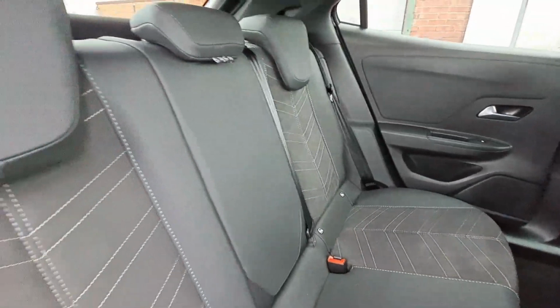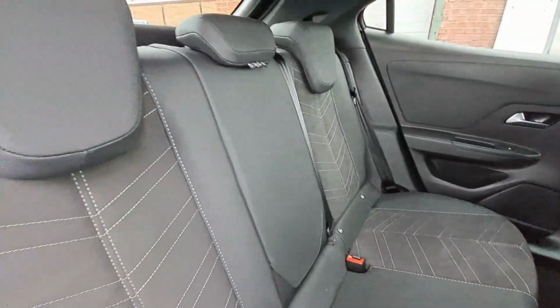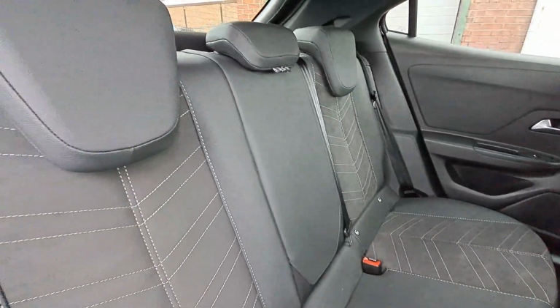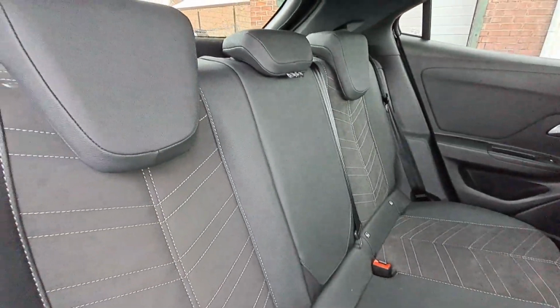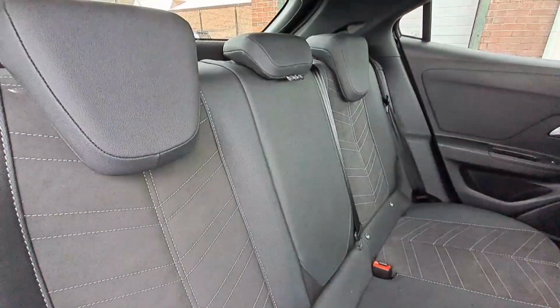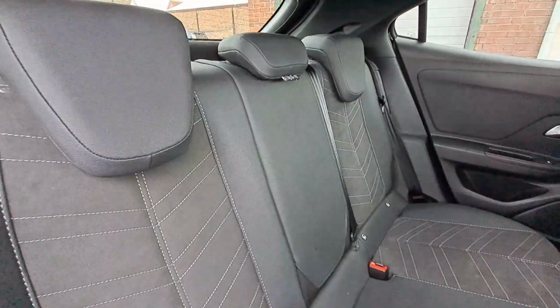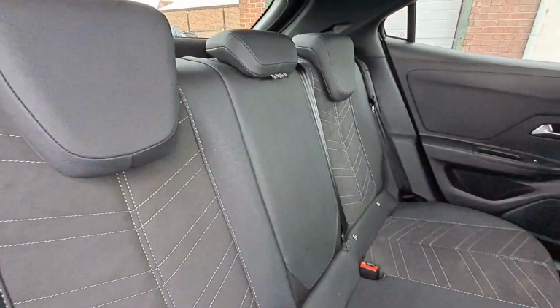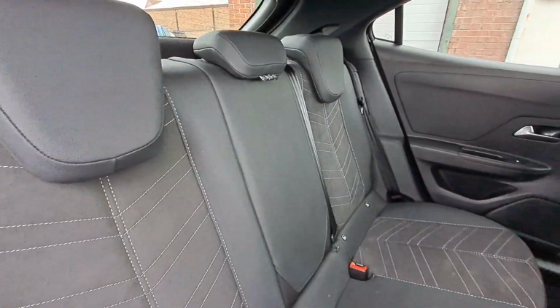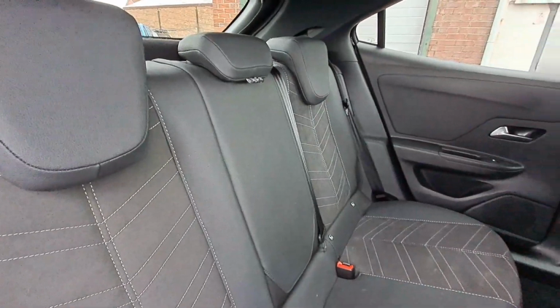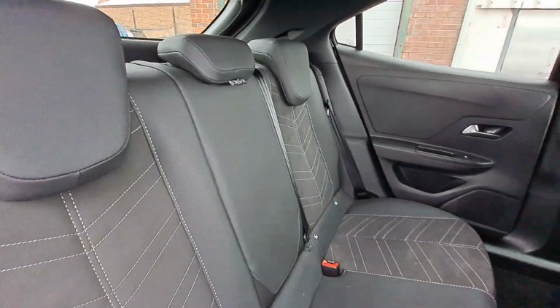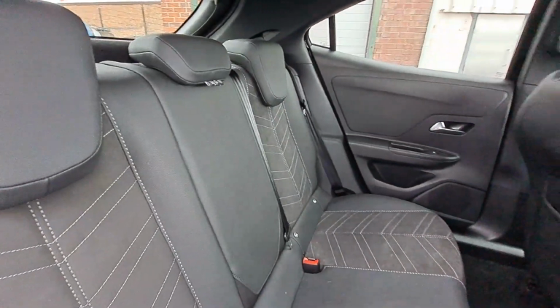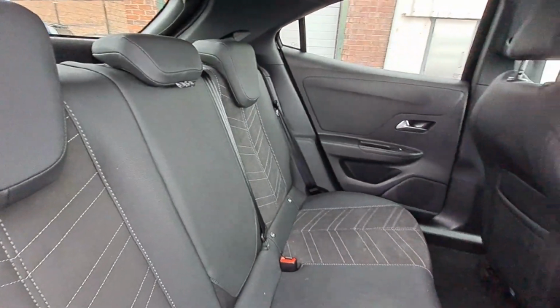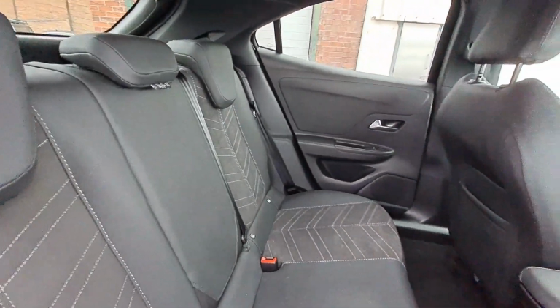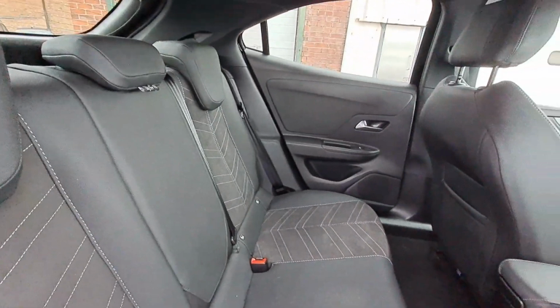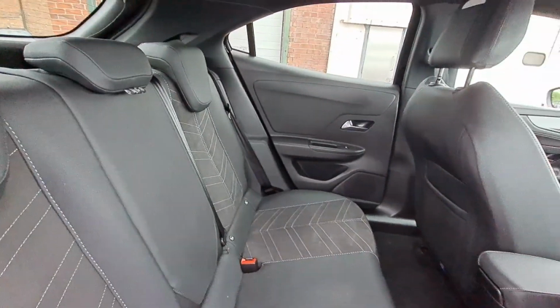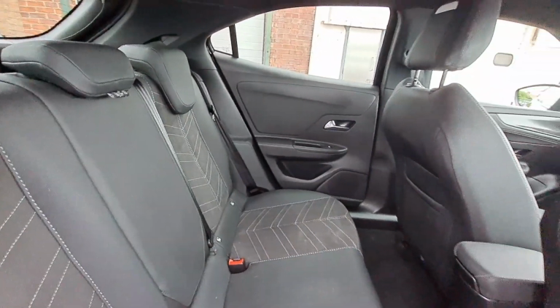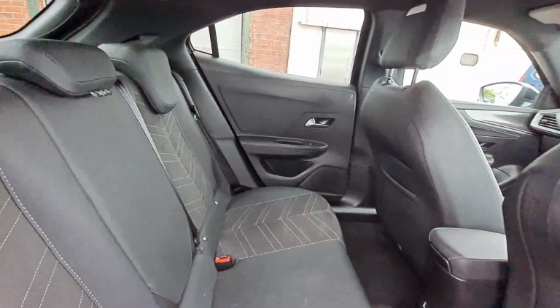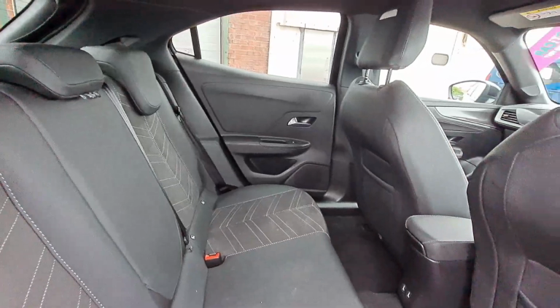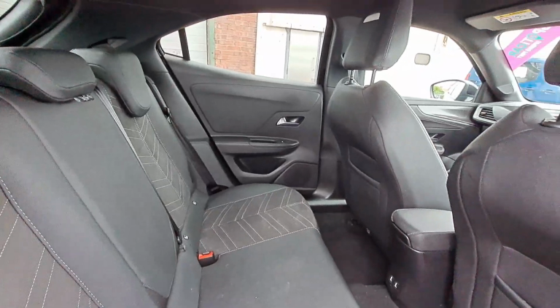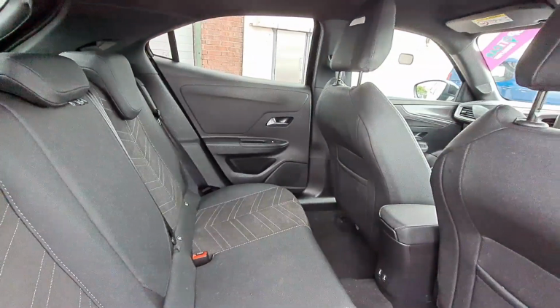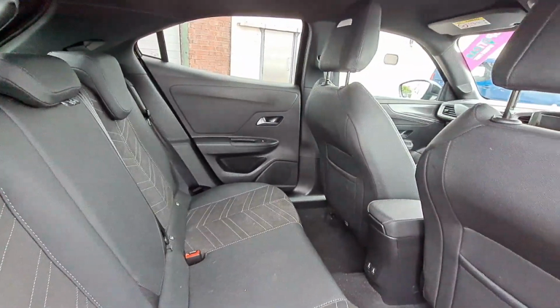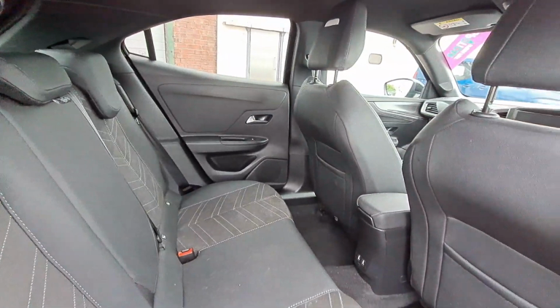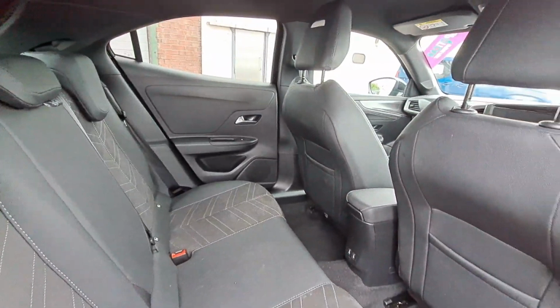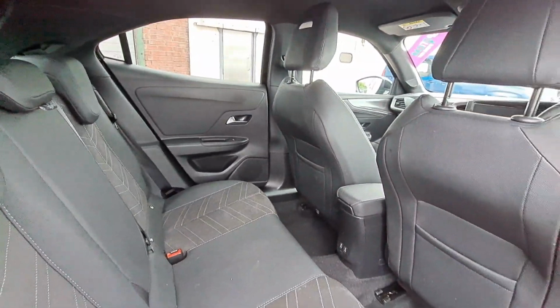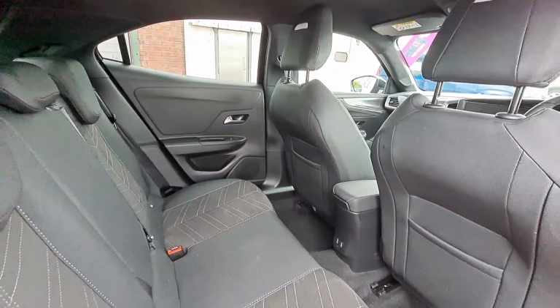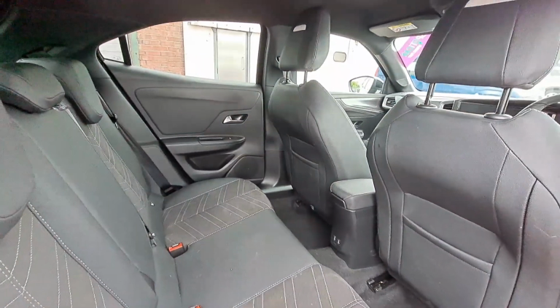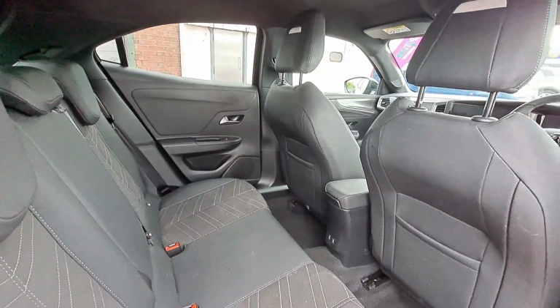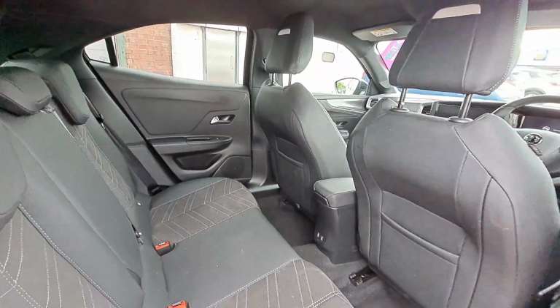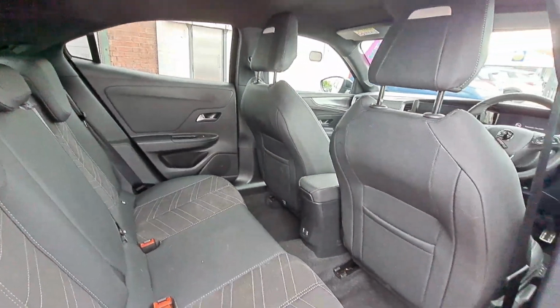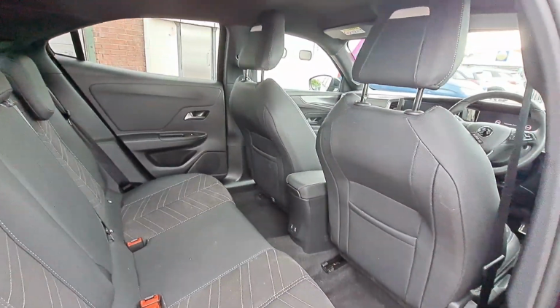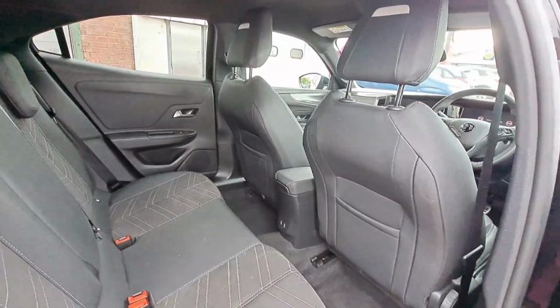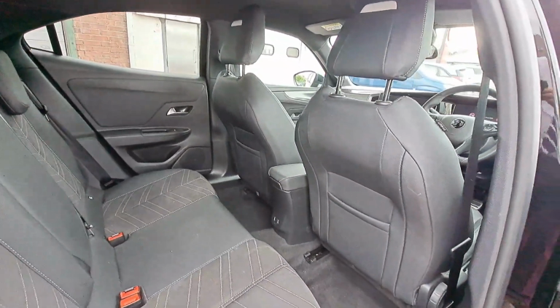This car also comes with advanced park assist, so no problems with parking this one.